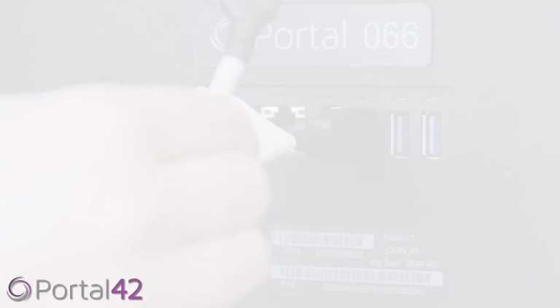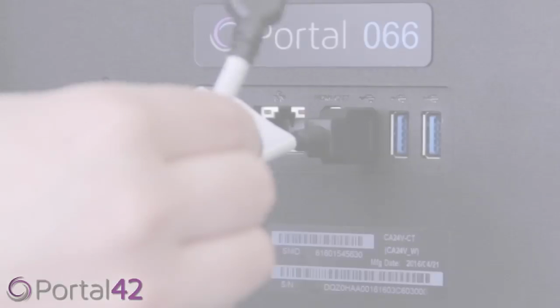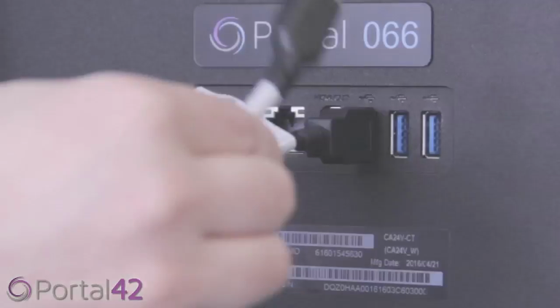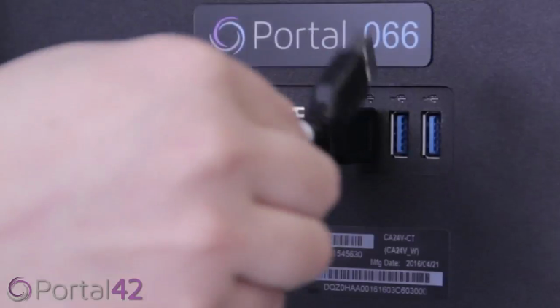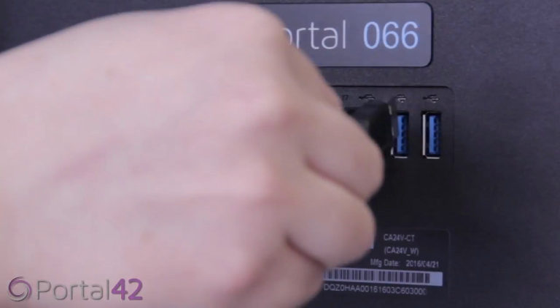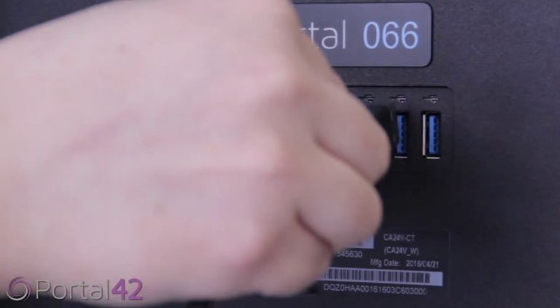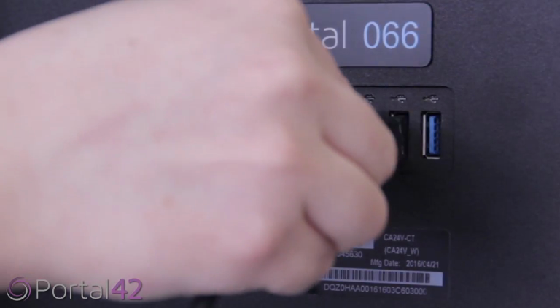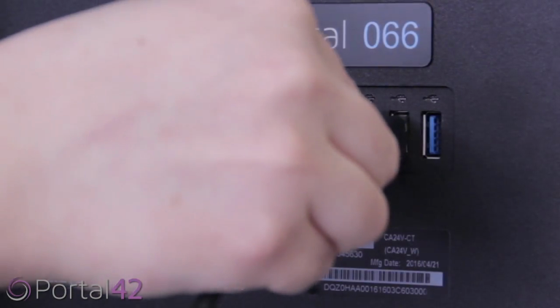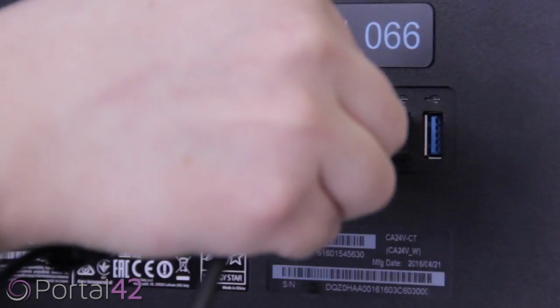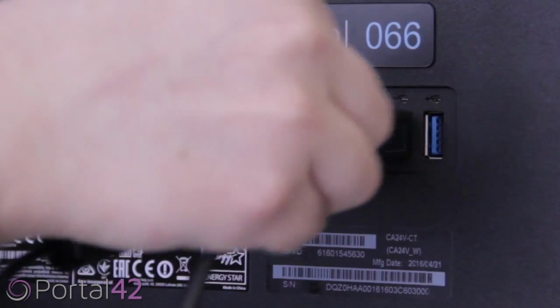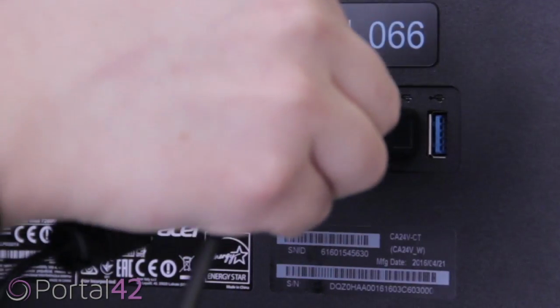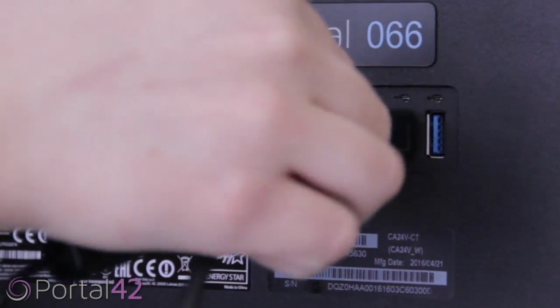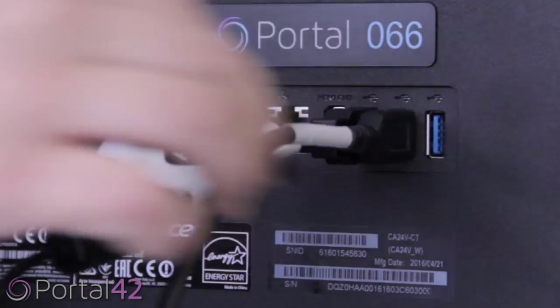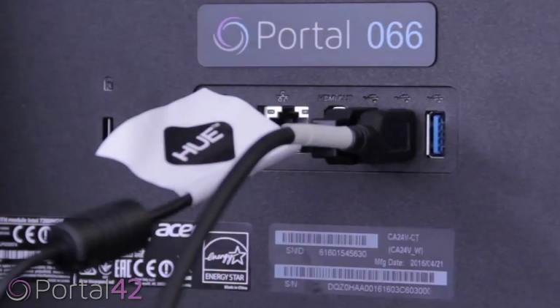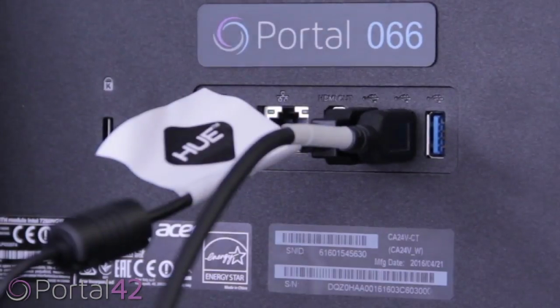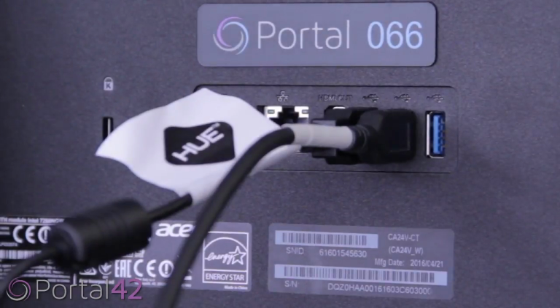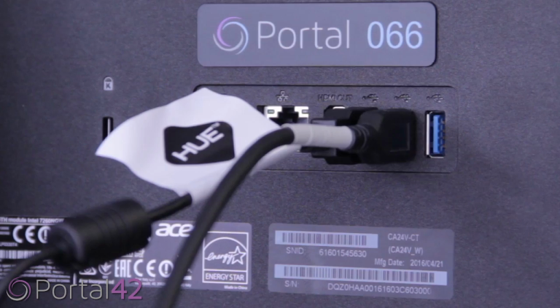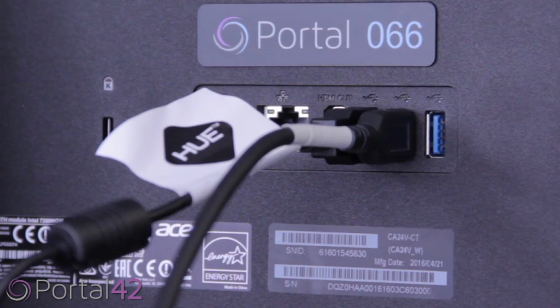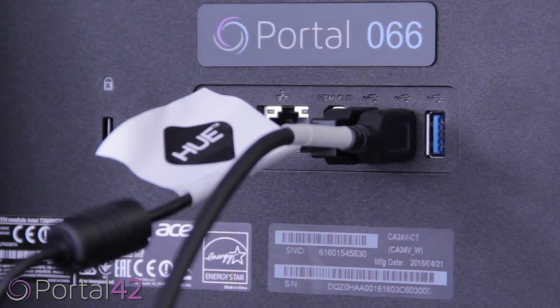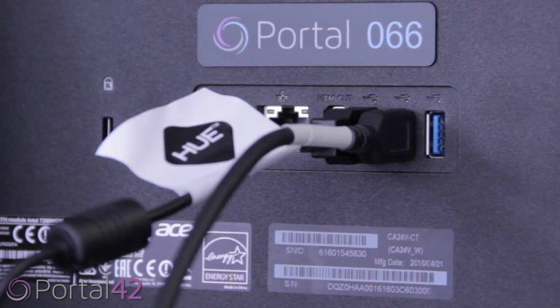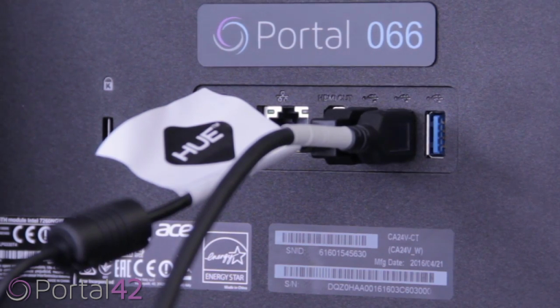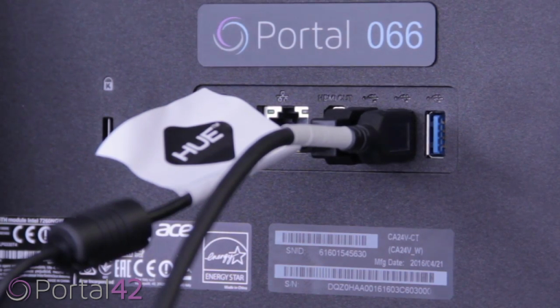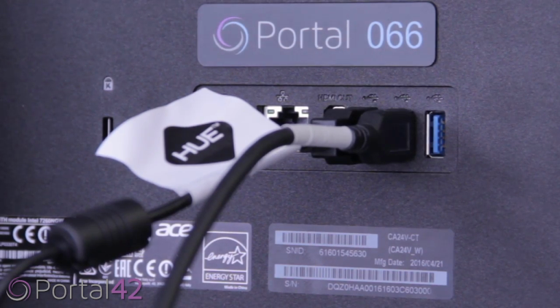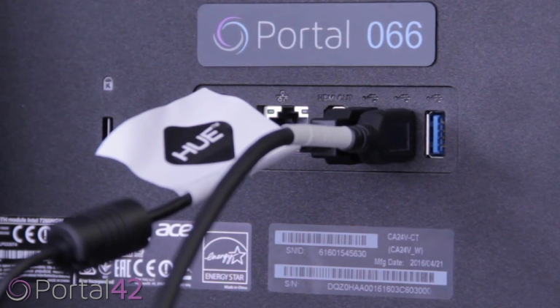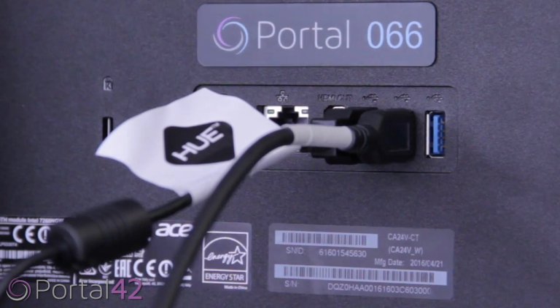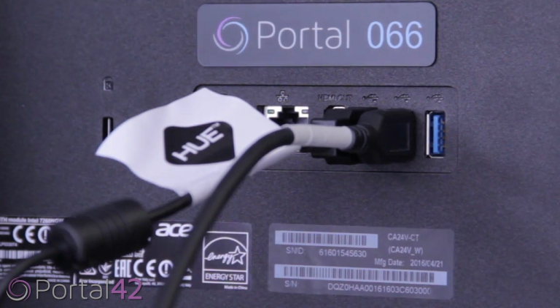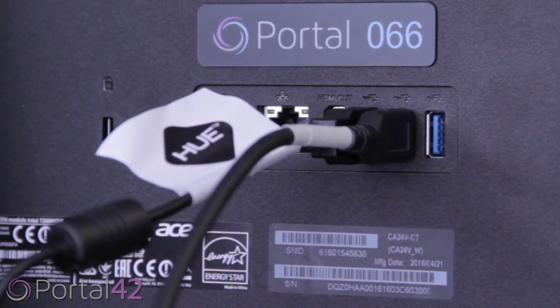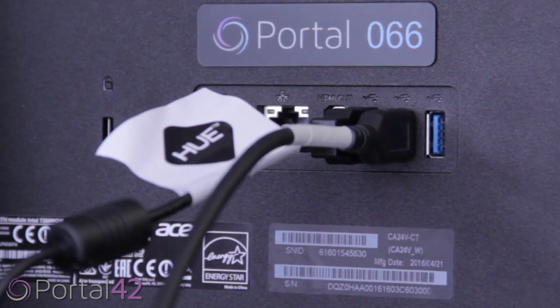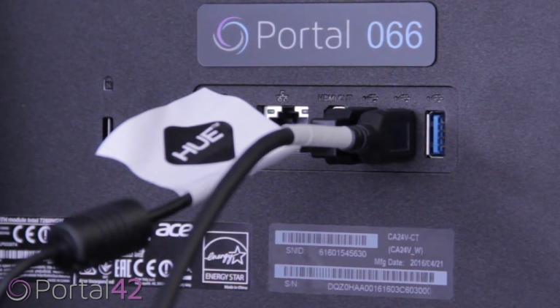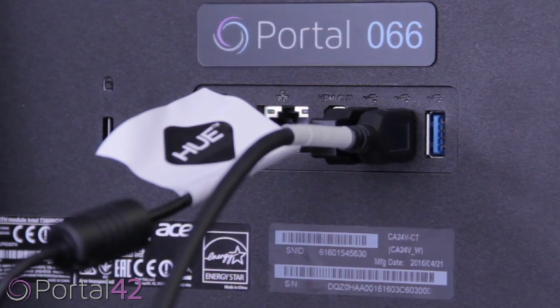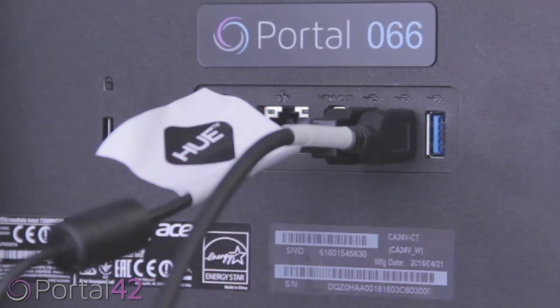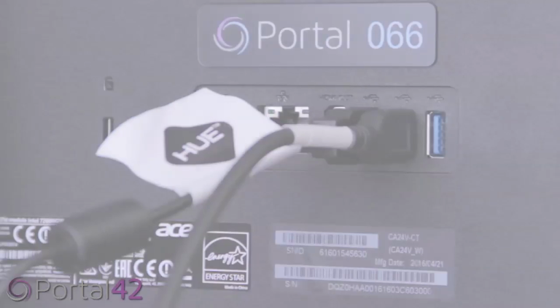Plug the barcode scanner, webcam, and scan check into the back of the computer or Portal 42 device.